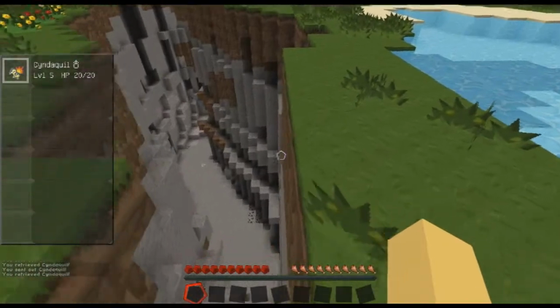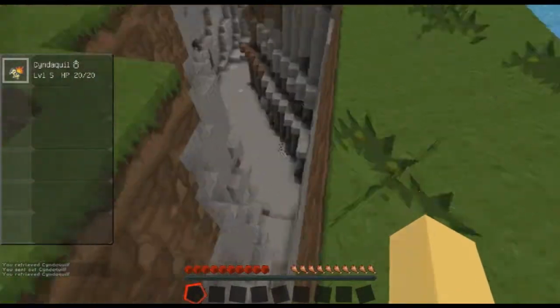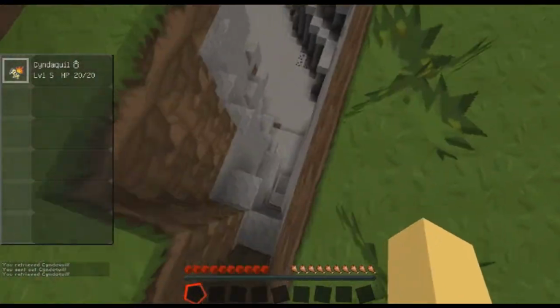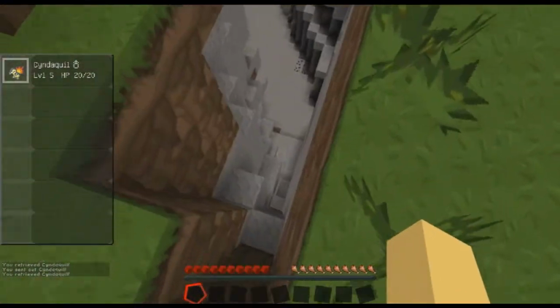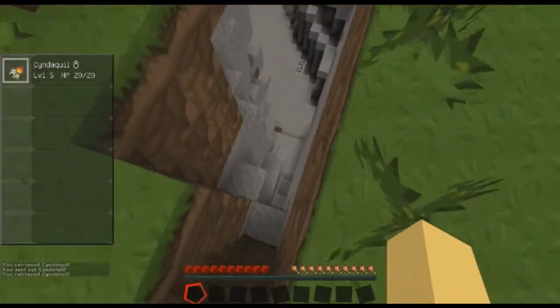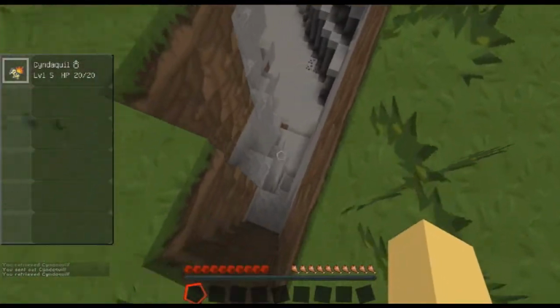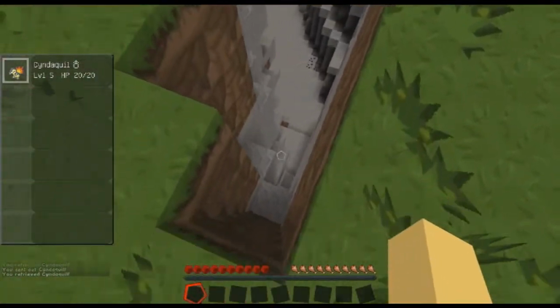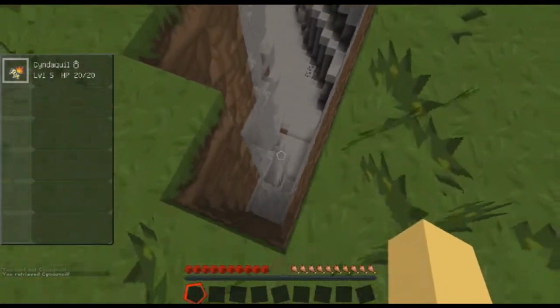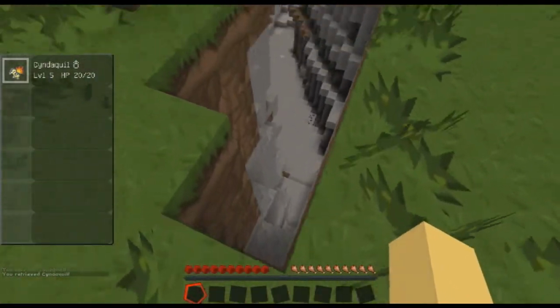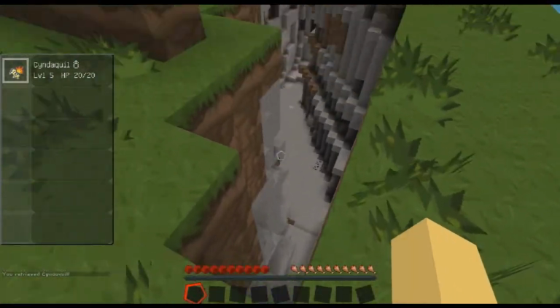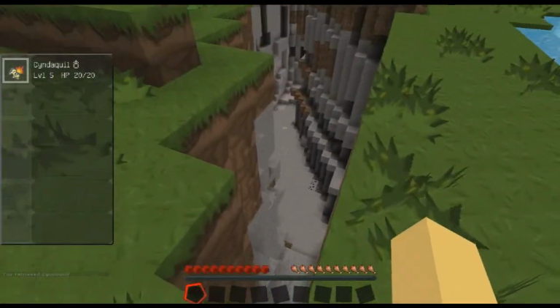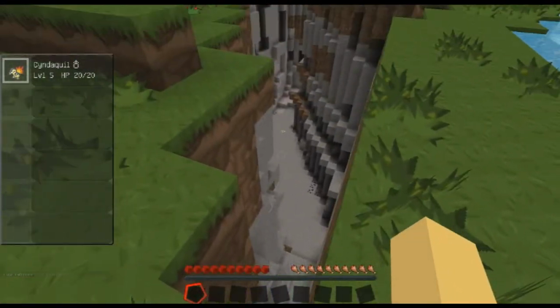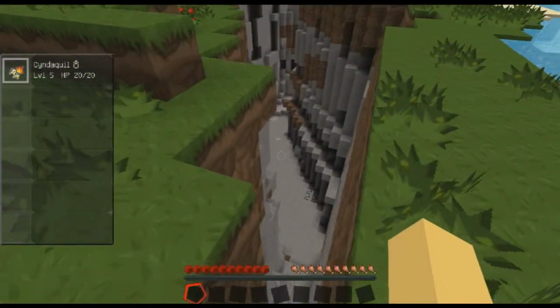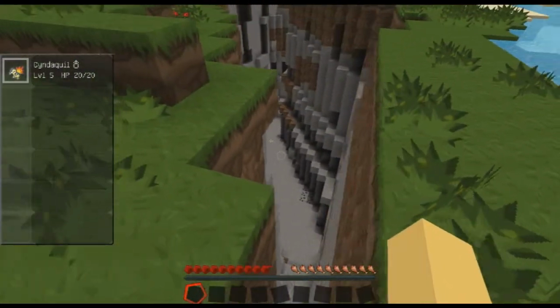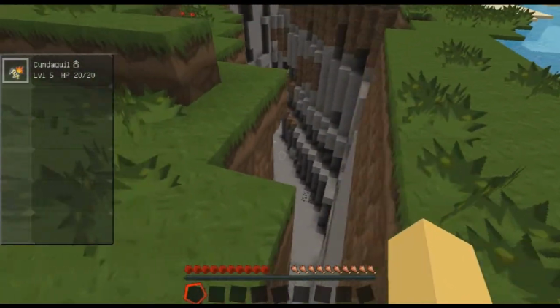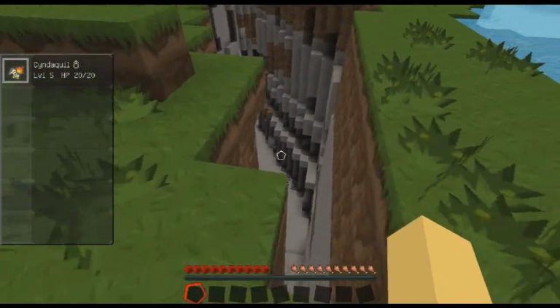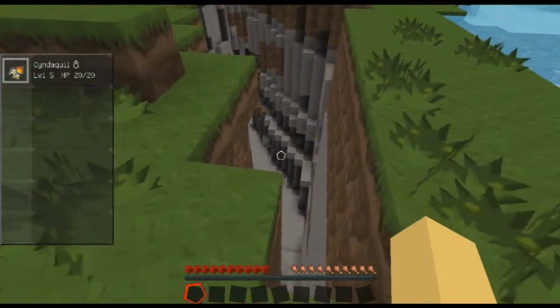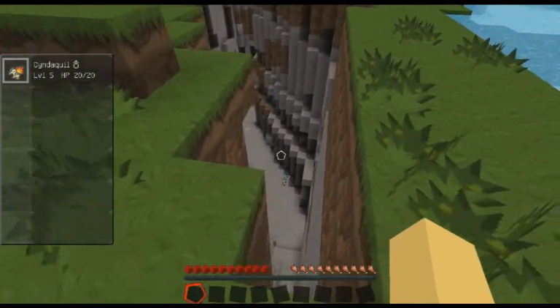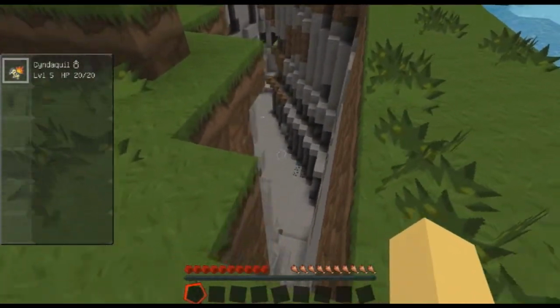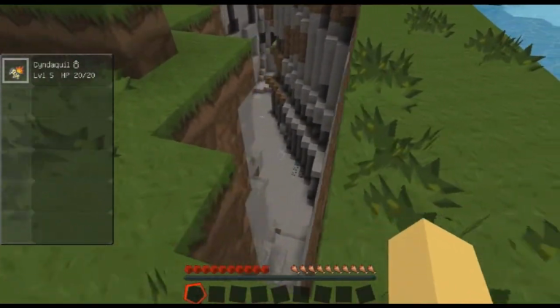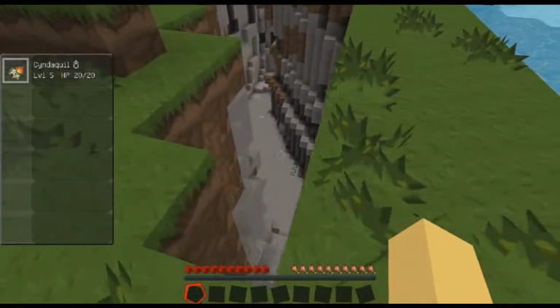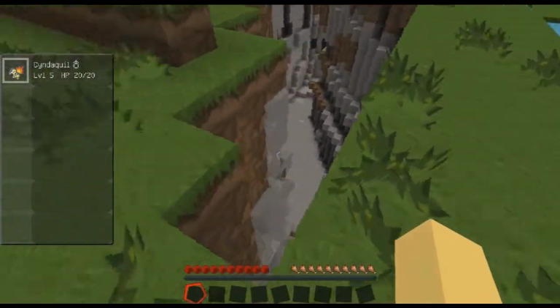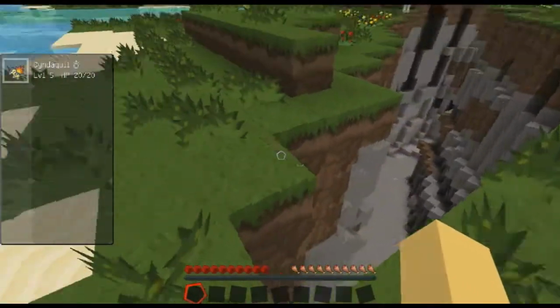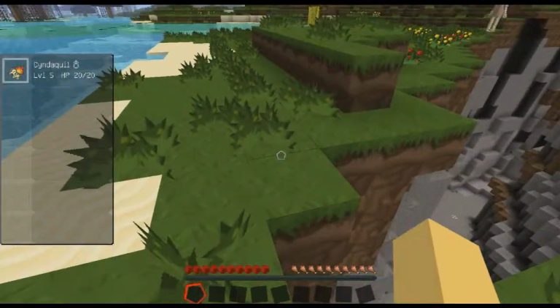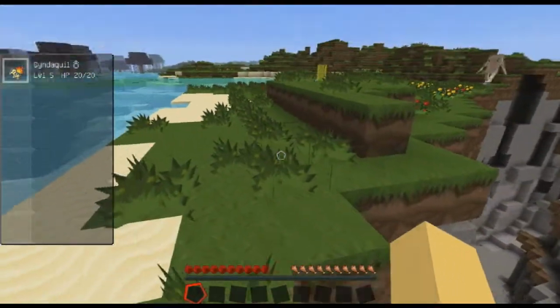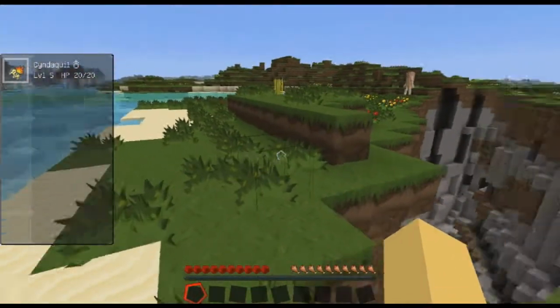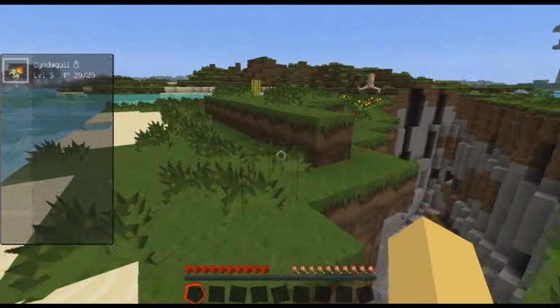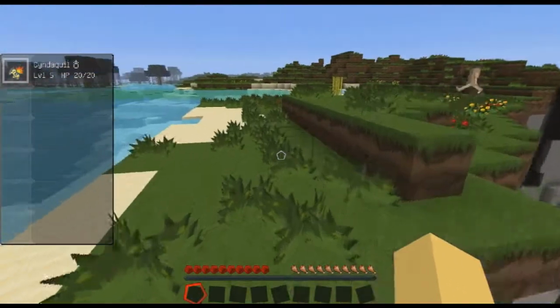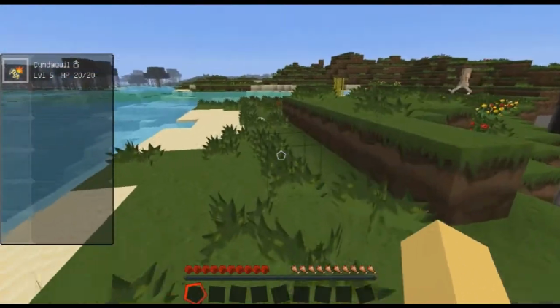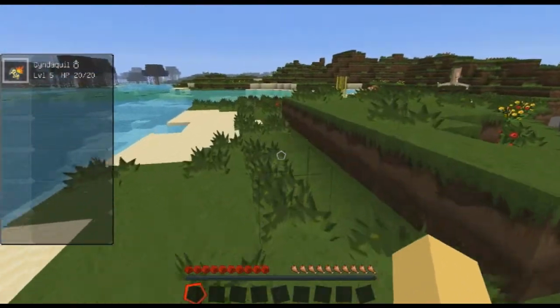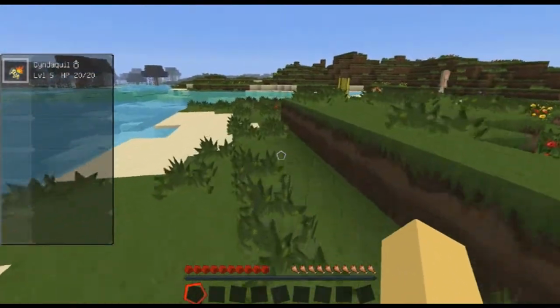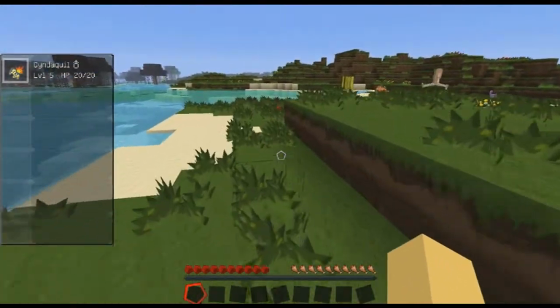We got a ravine here. Oh shit, Cyndaquil! I didn't mean to do that — I pressed the wrong button and threw you down there. Well that was bad. There's a lot of ore down there. Very nice.